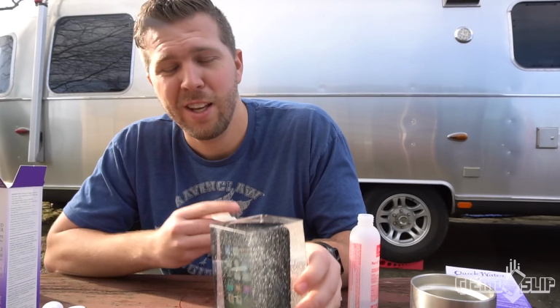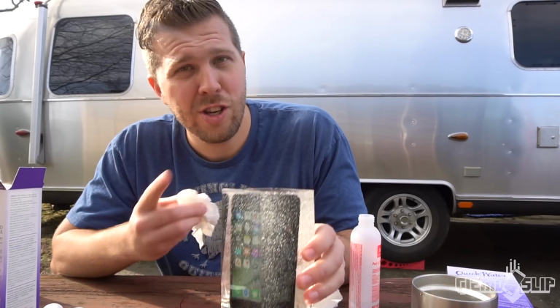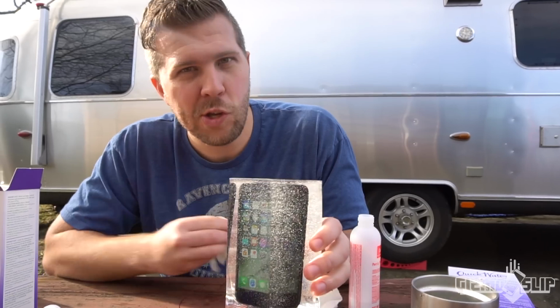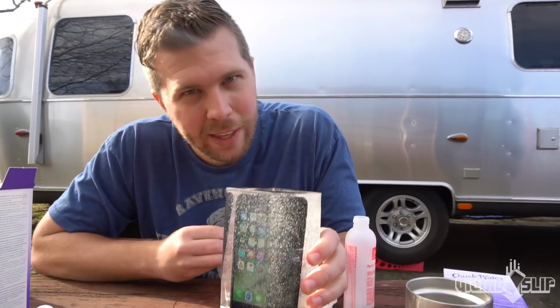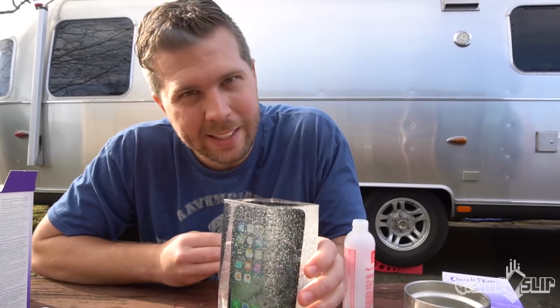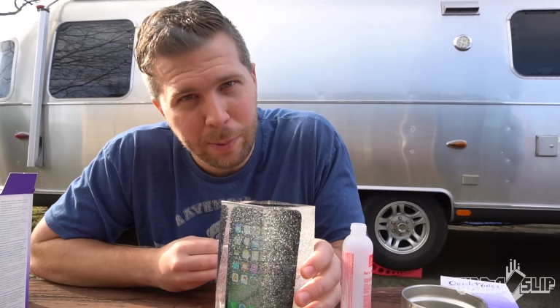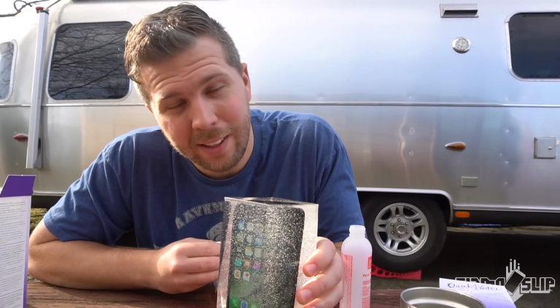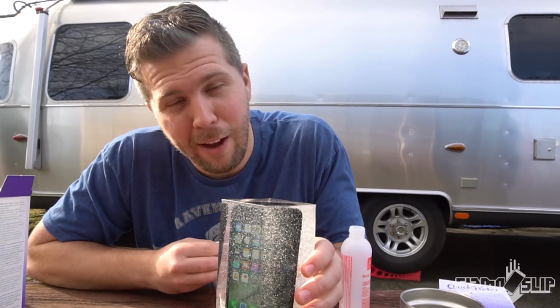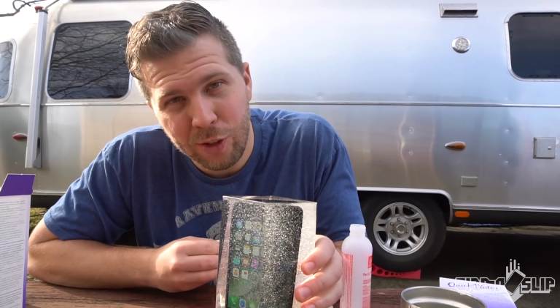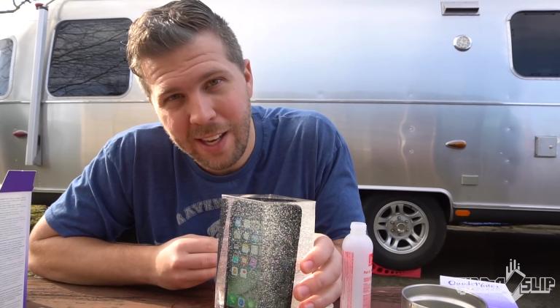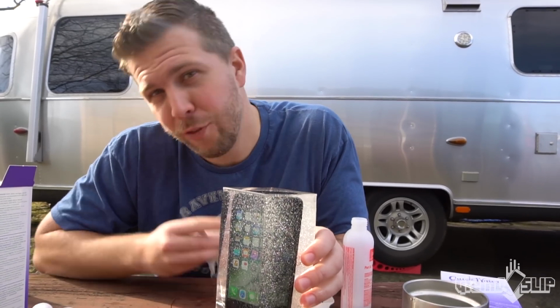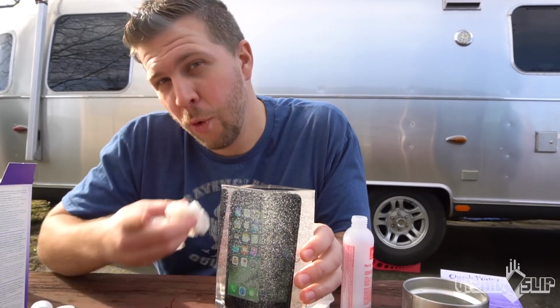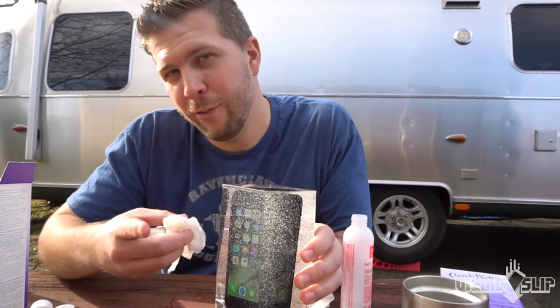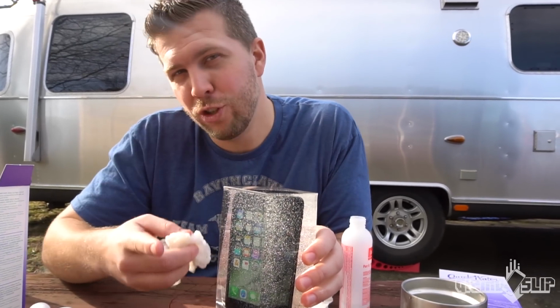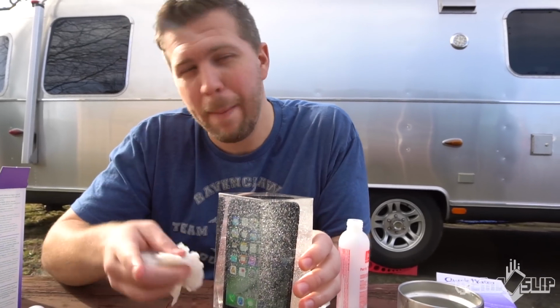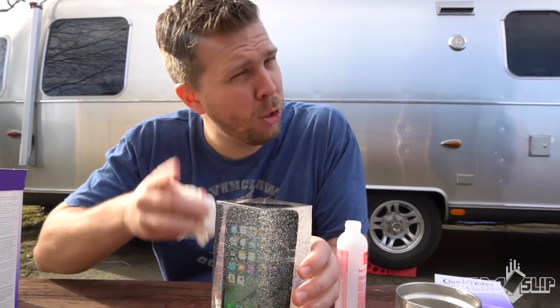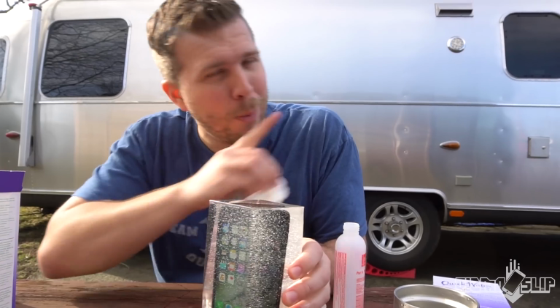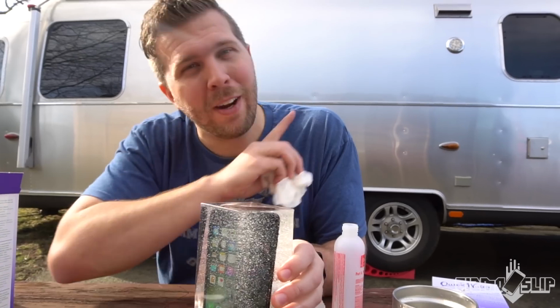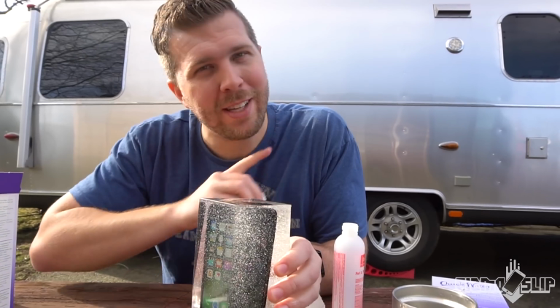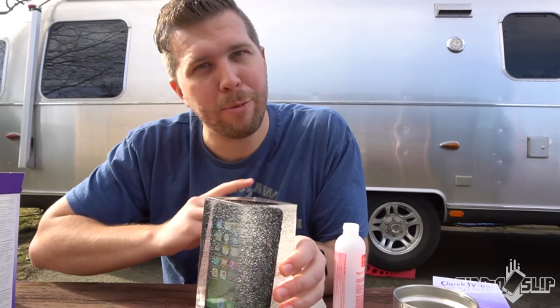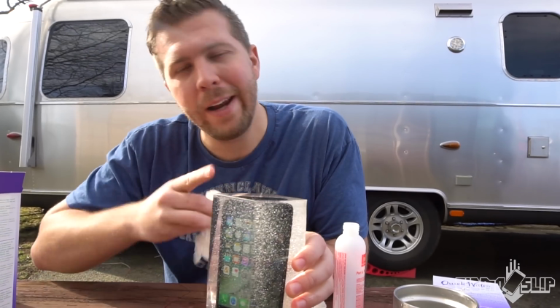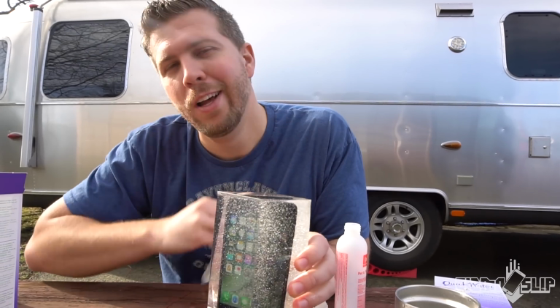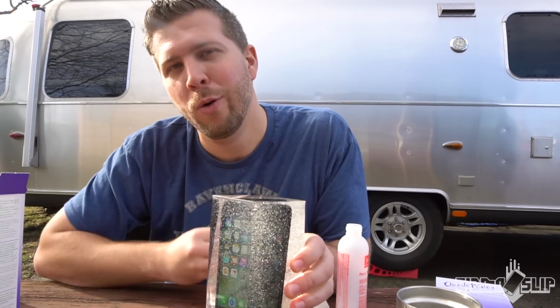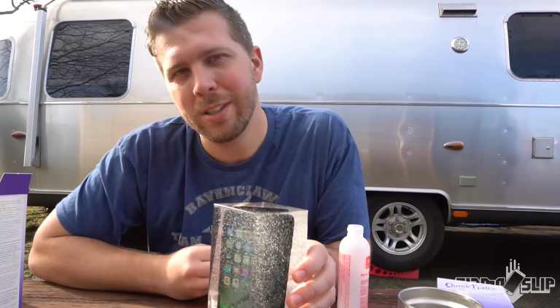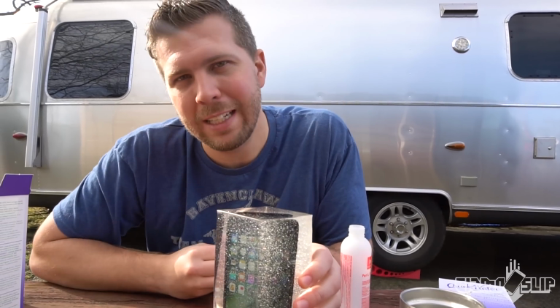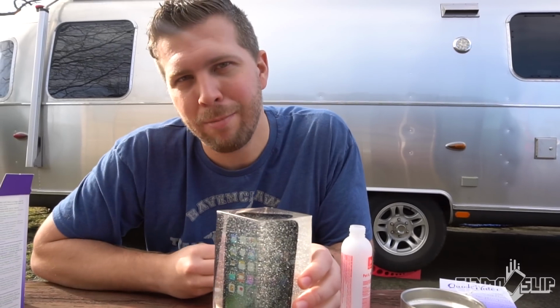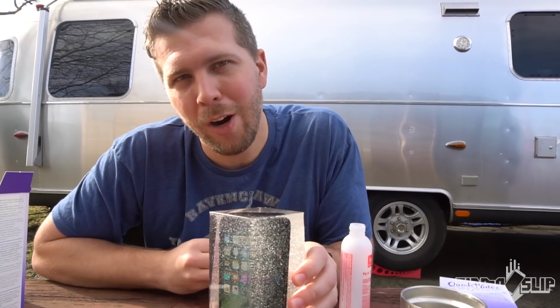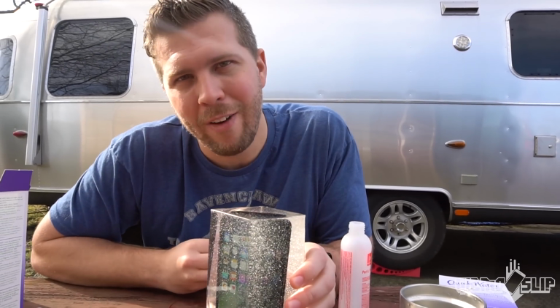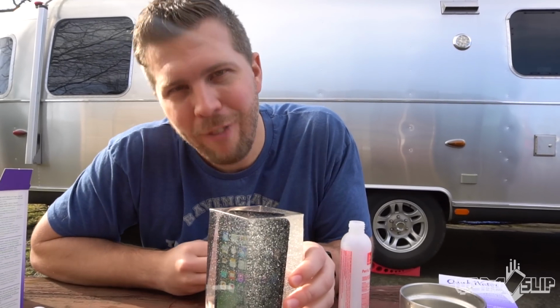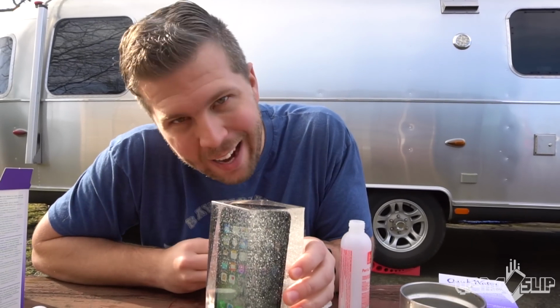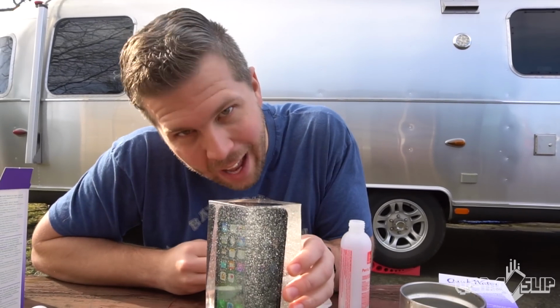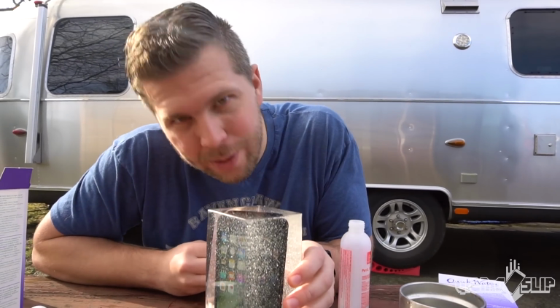Do you think this will protect the iPhone 7 from a 100-foot drop? Post your vote in the top right. We'll see you tomorrow and find out.